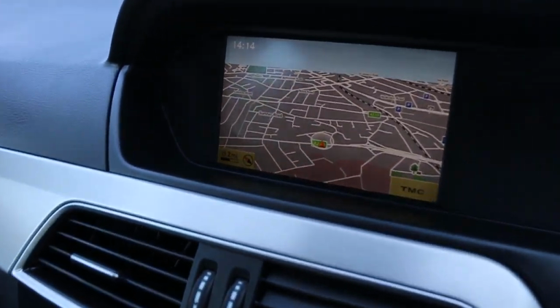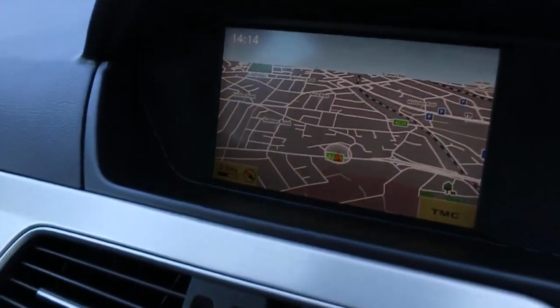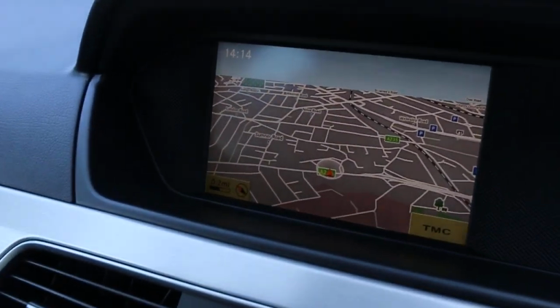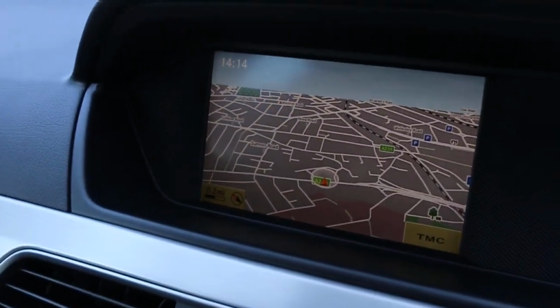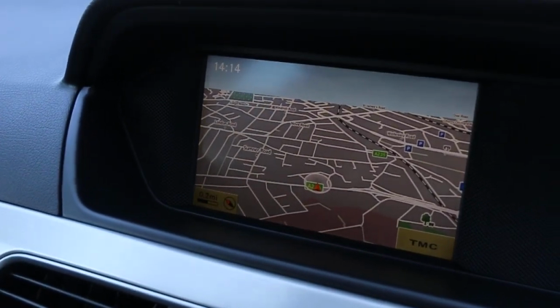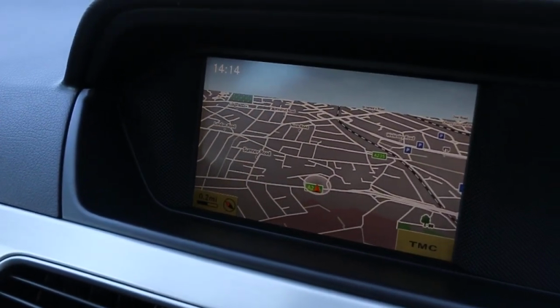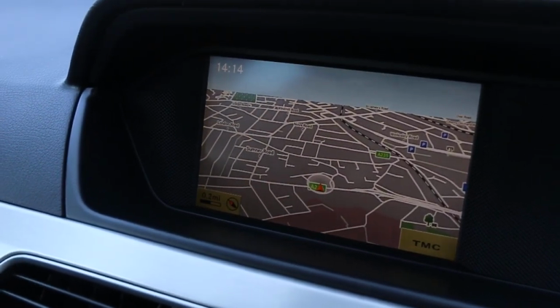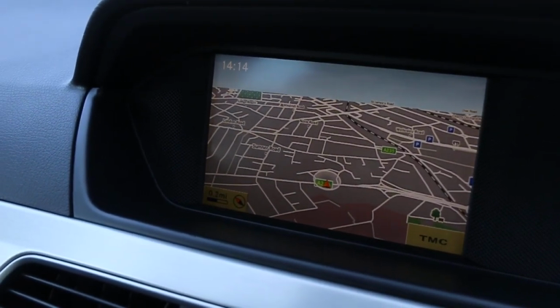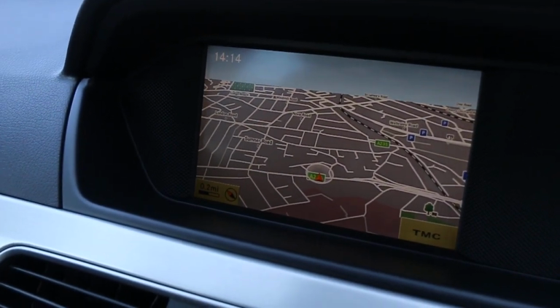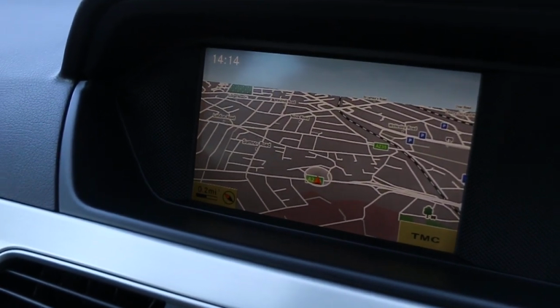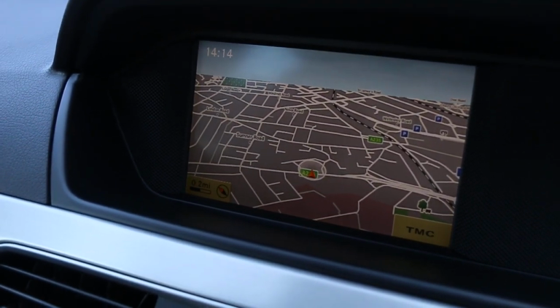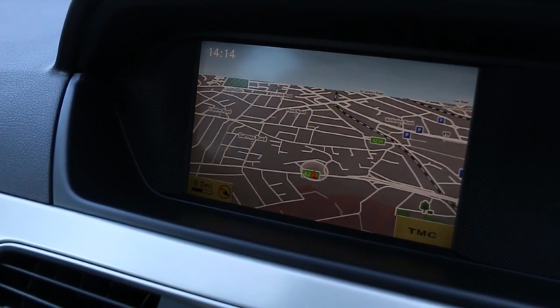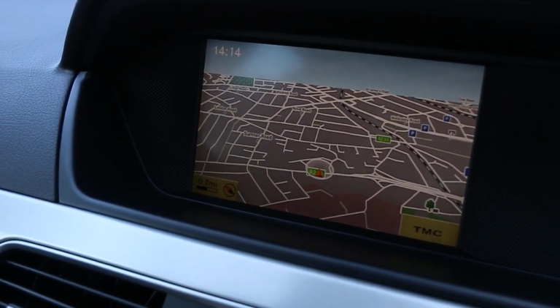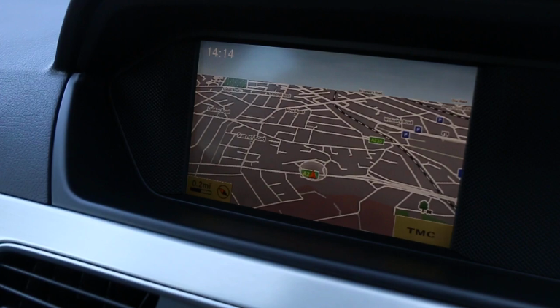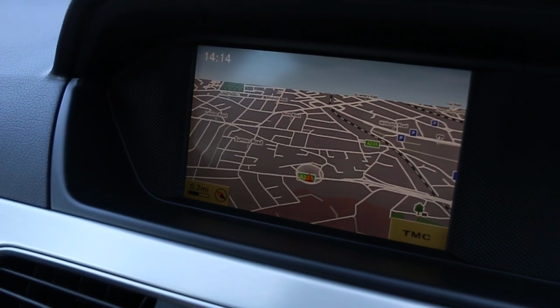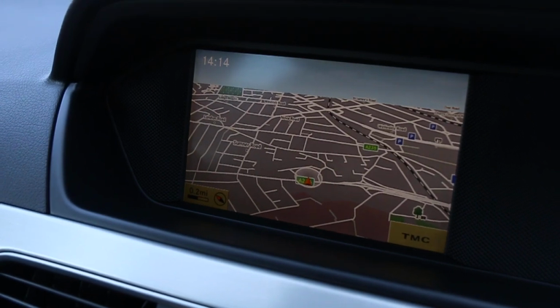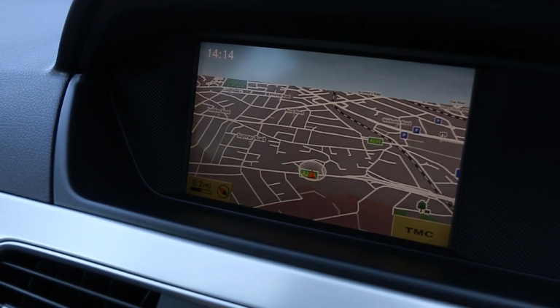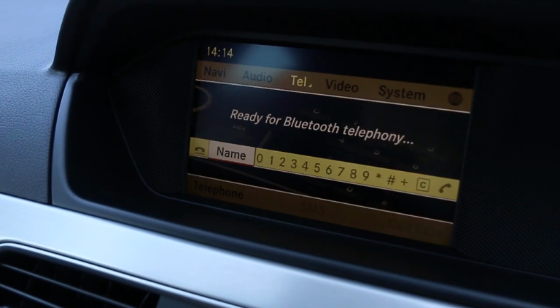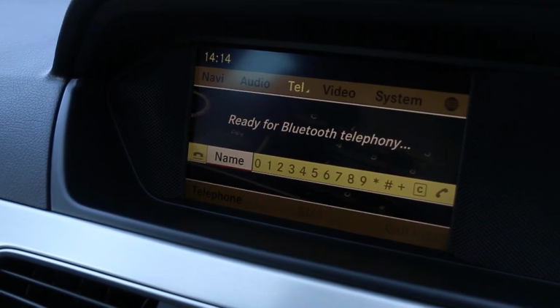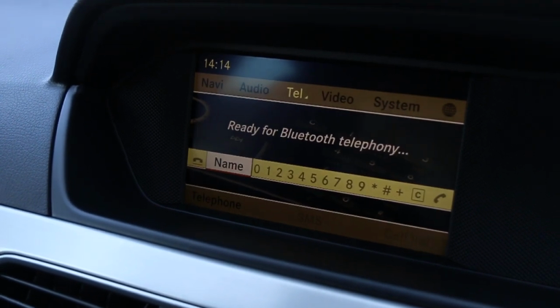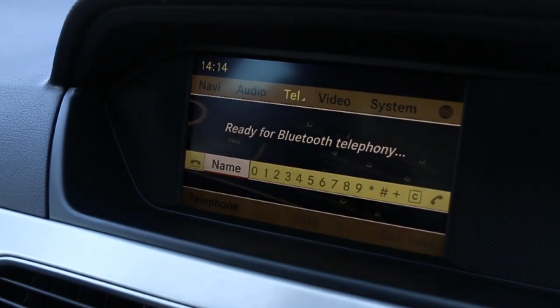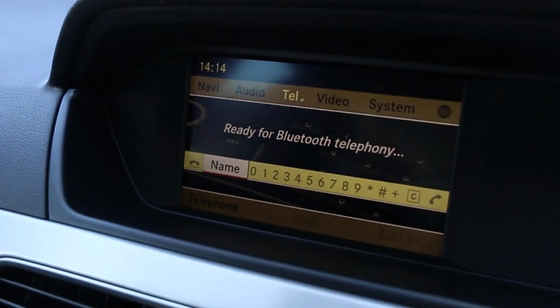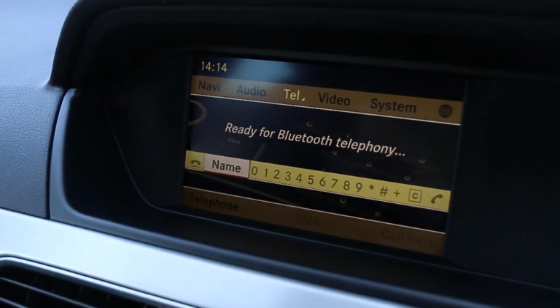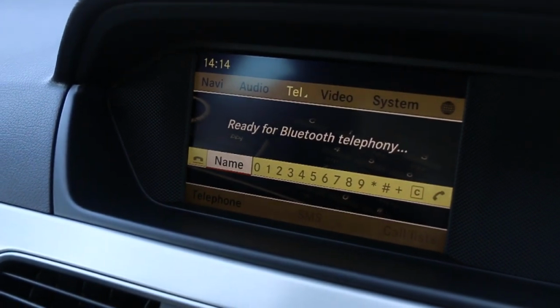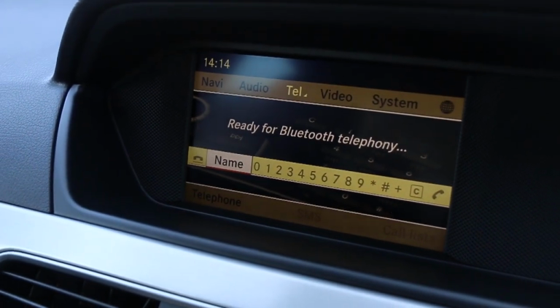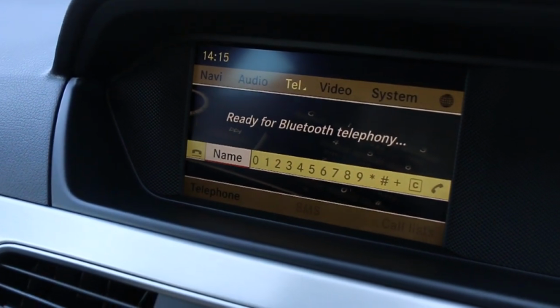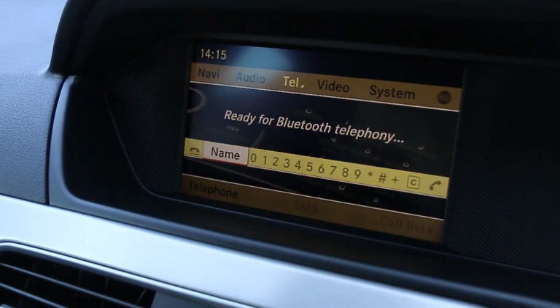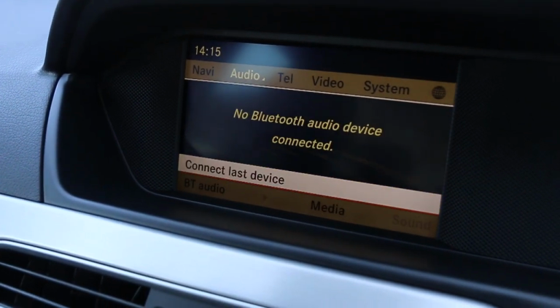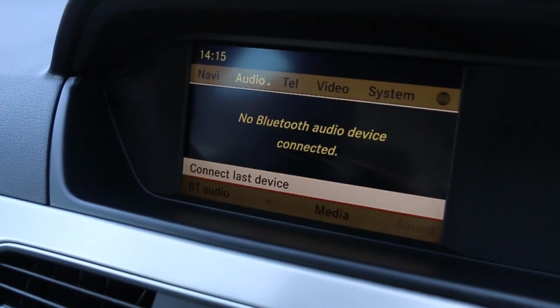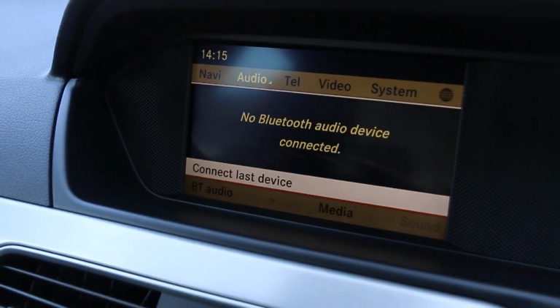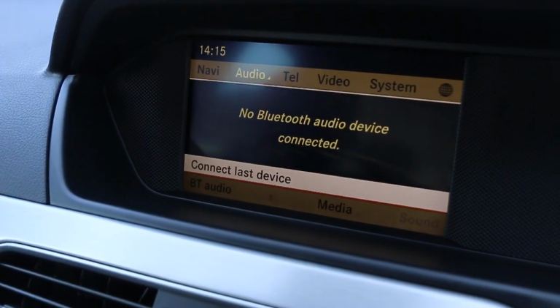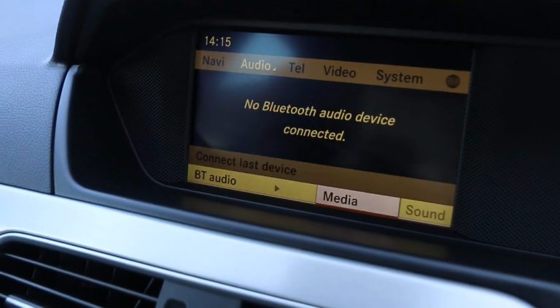Equipped with satellite navigation, telephone, Bluetooth connection, and media connectivity.